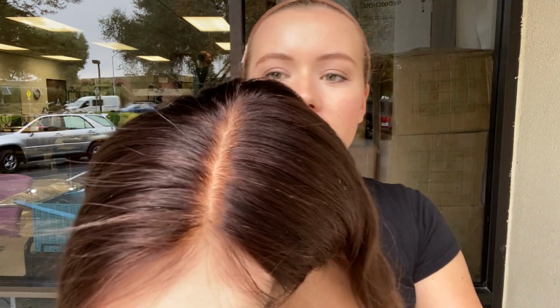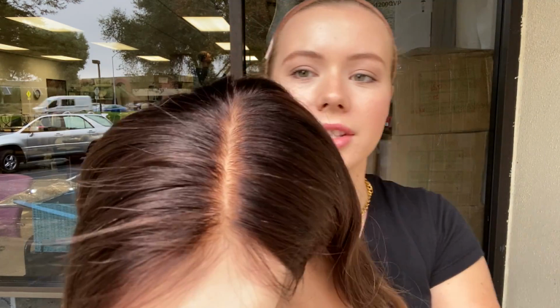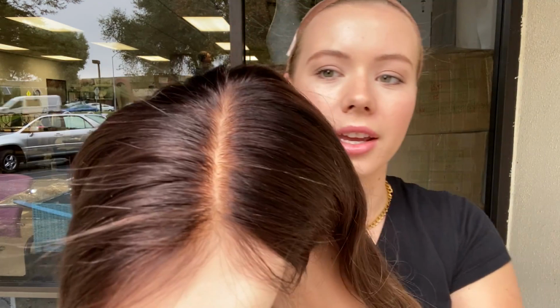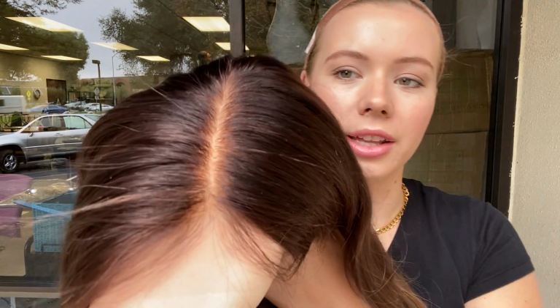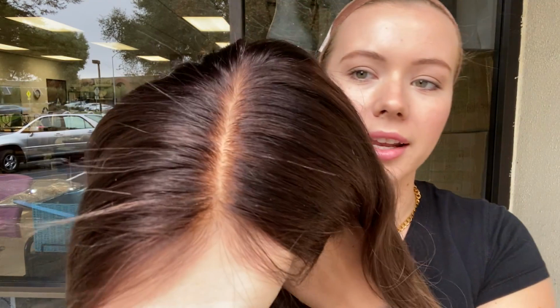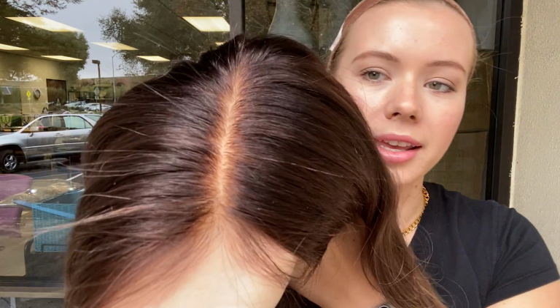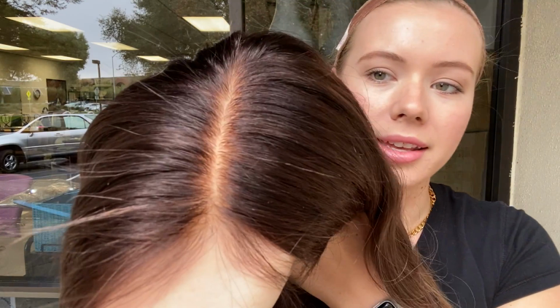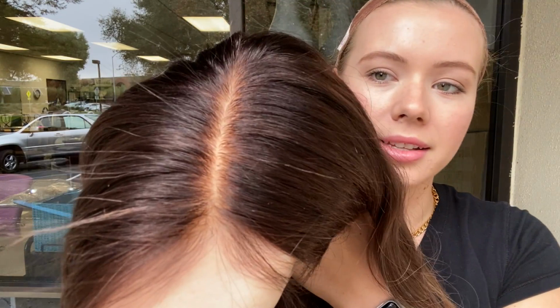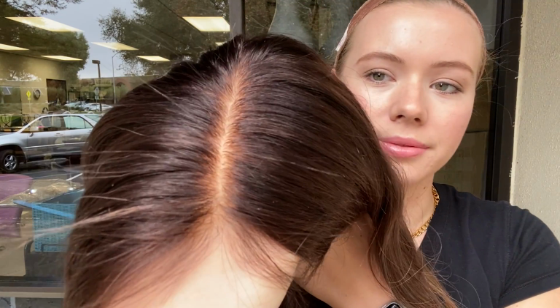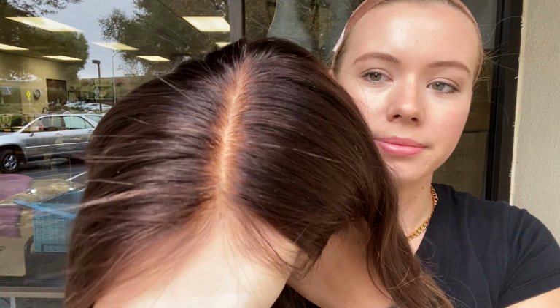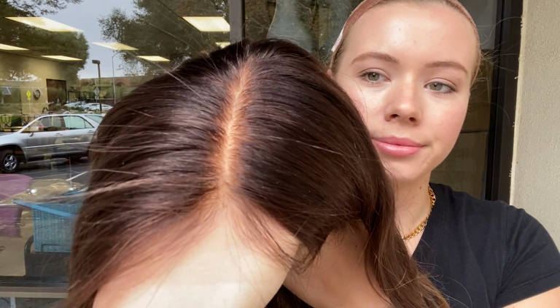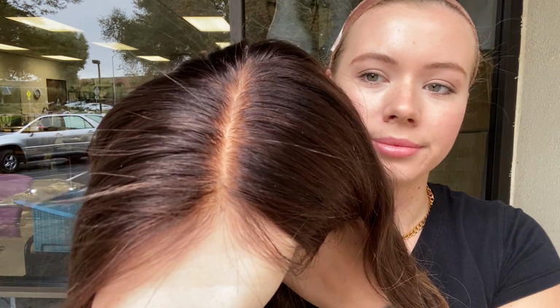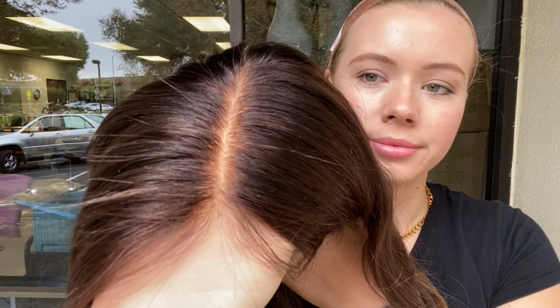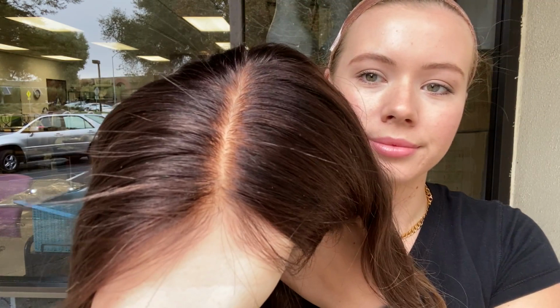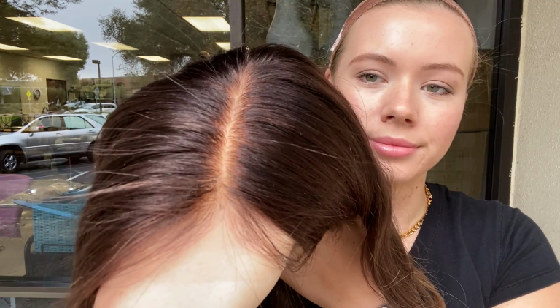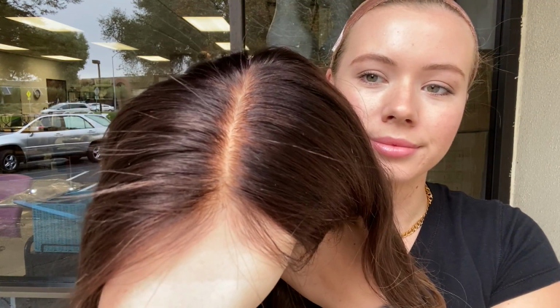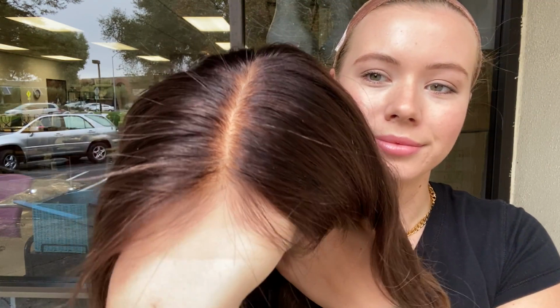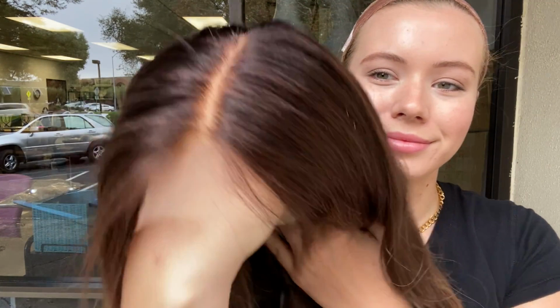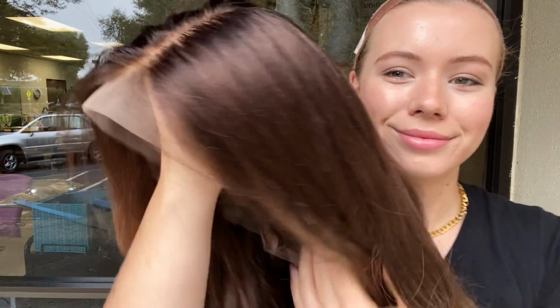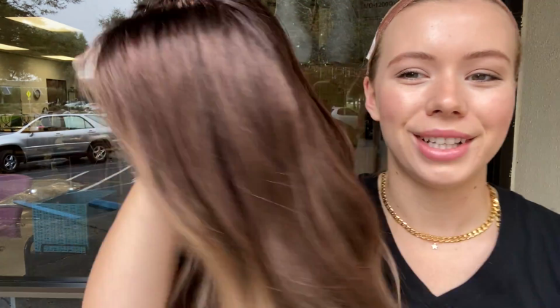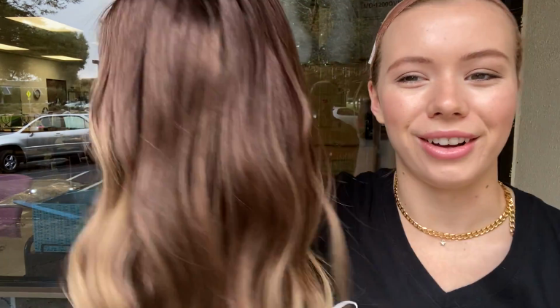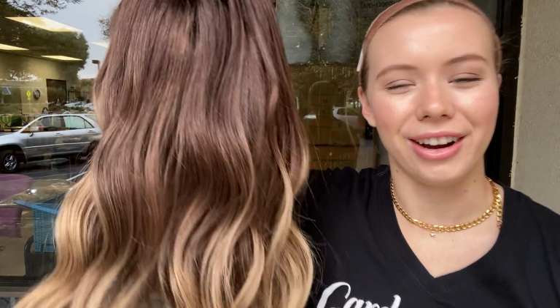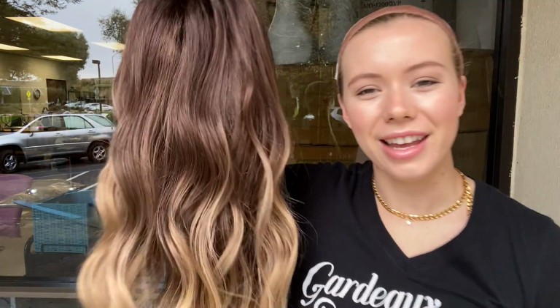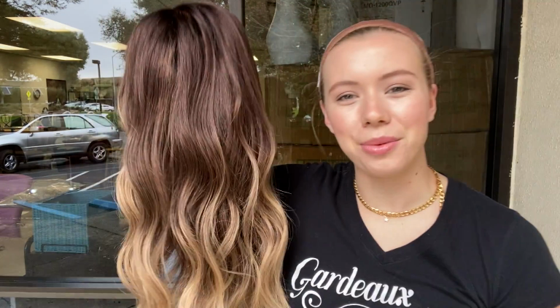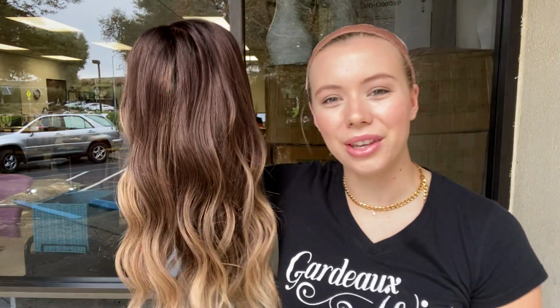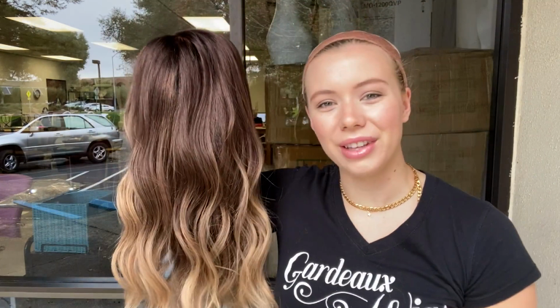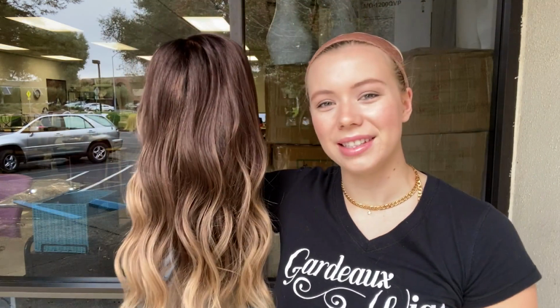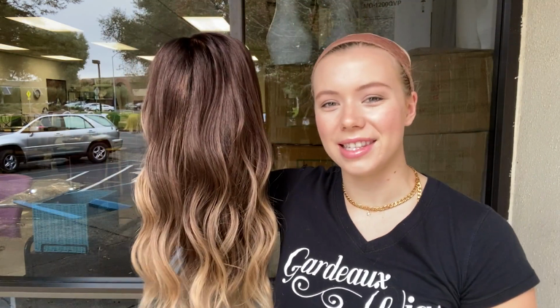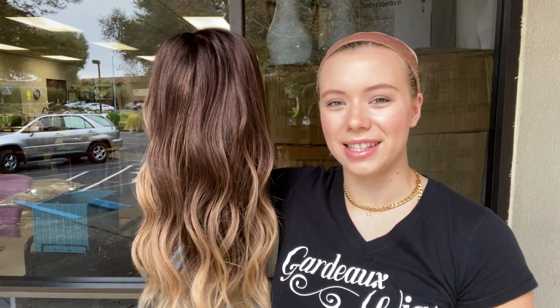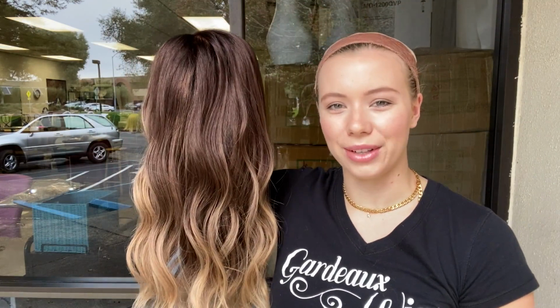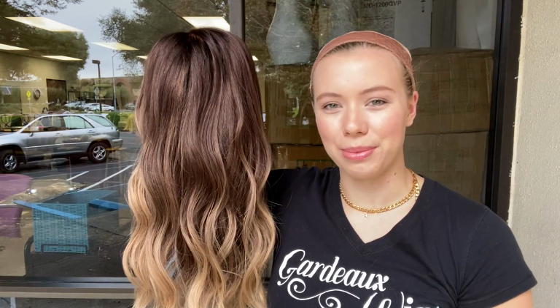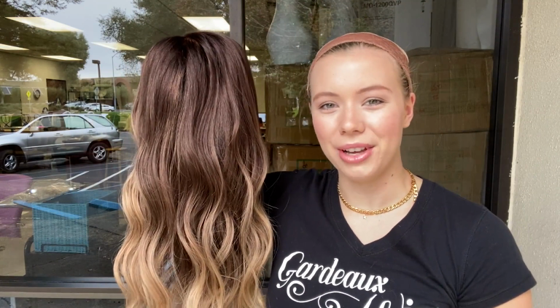Here's the hairline again. We'll leave a link to this exact wig below.